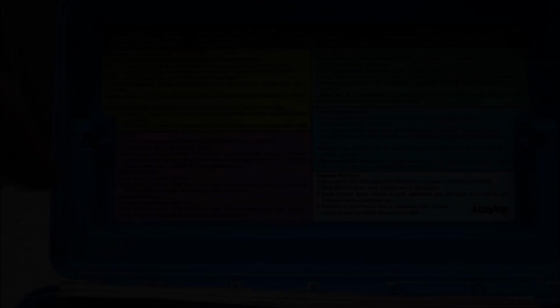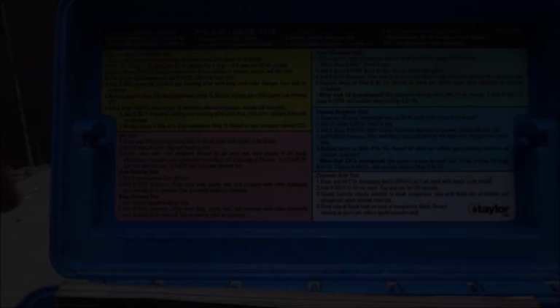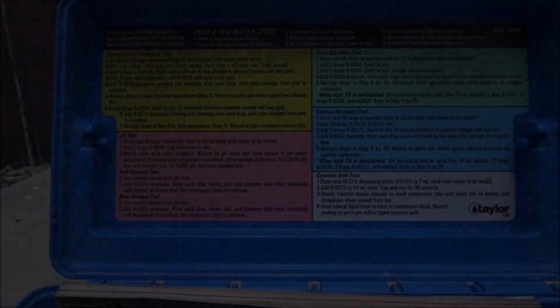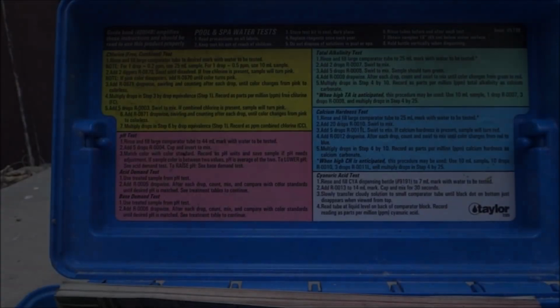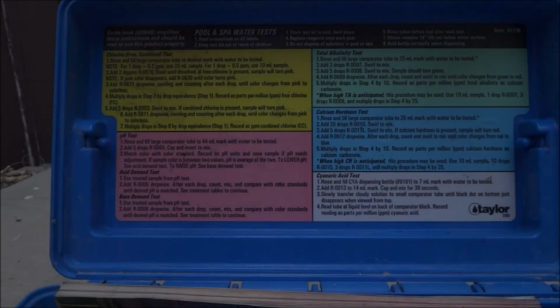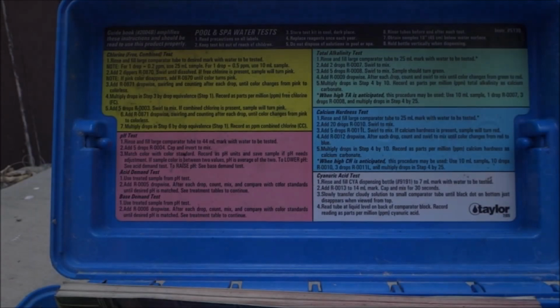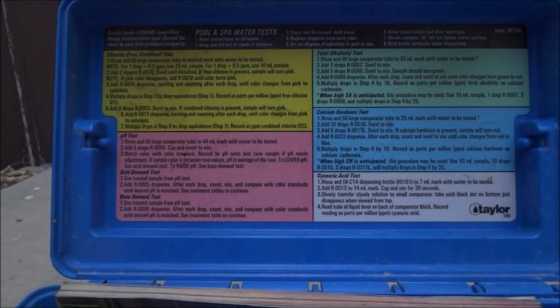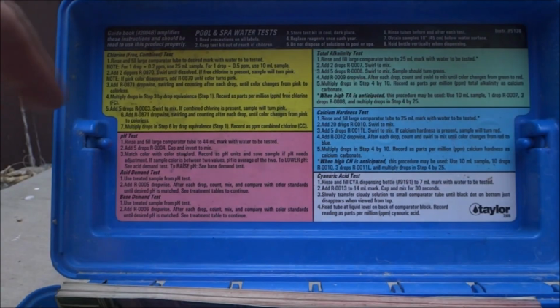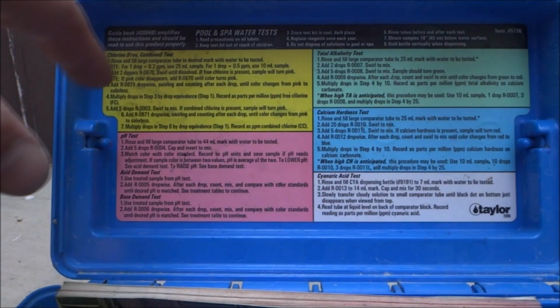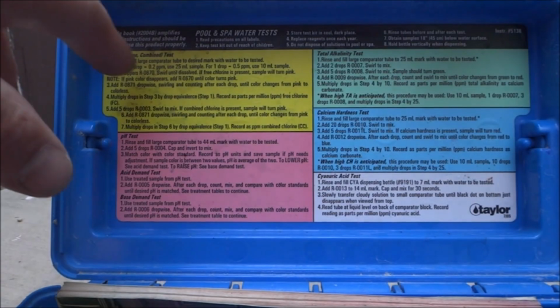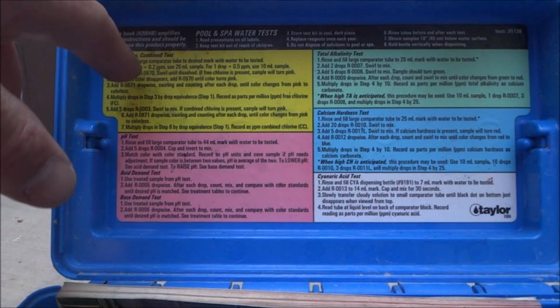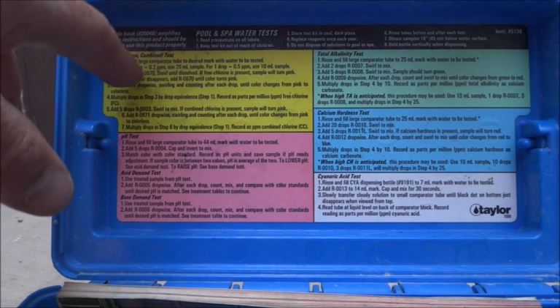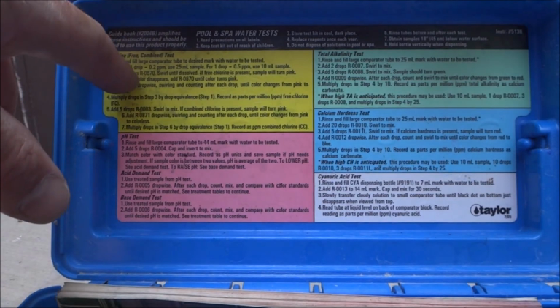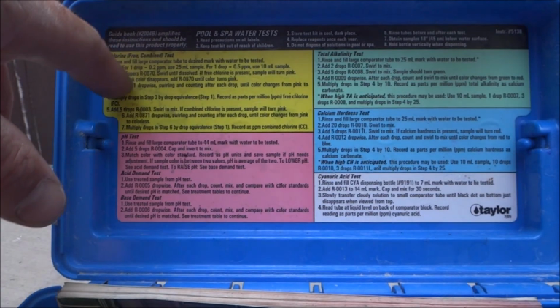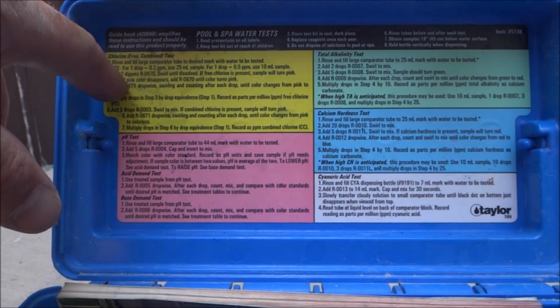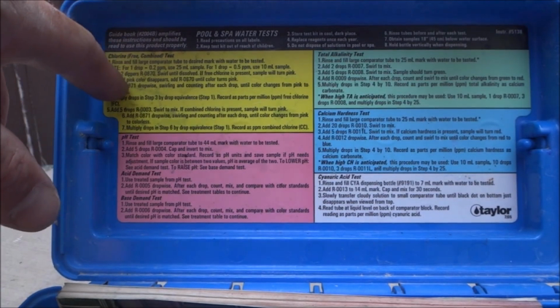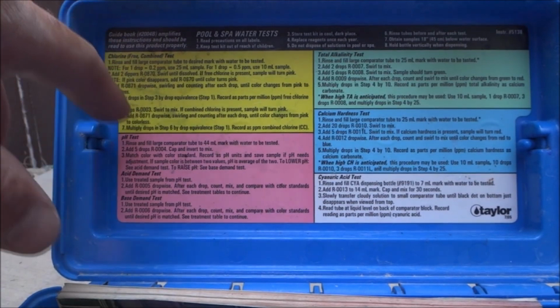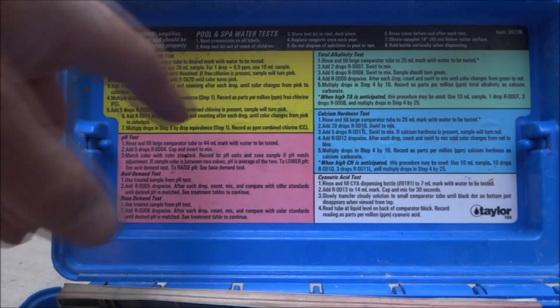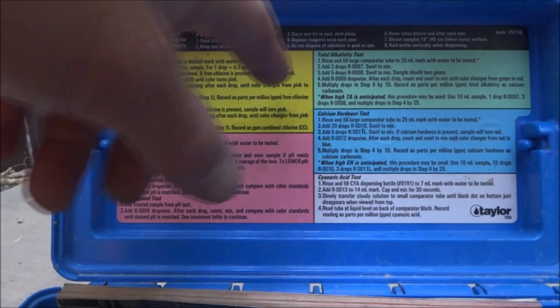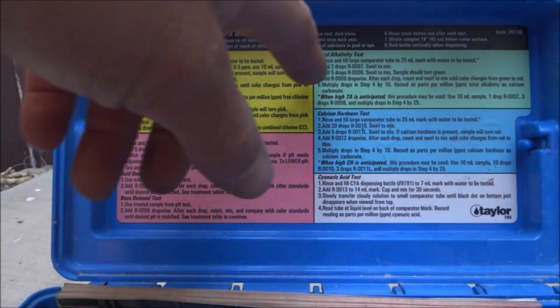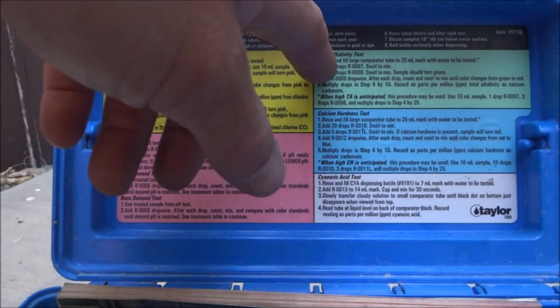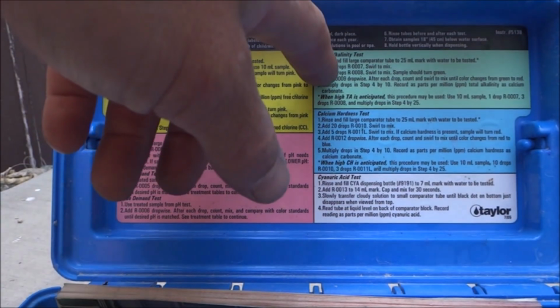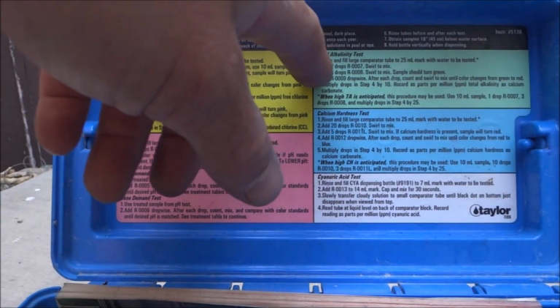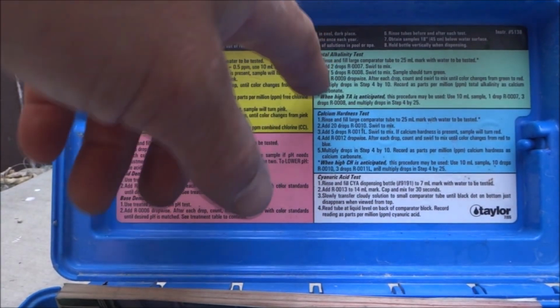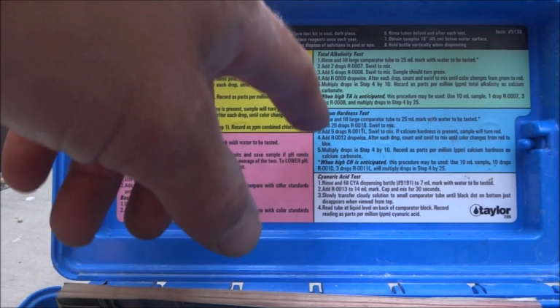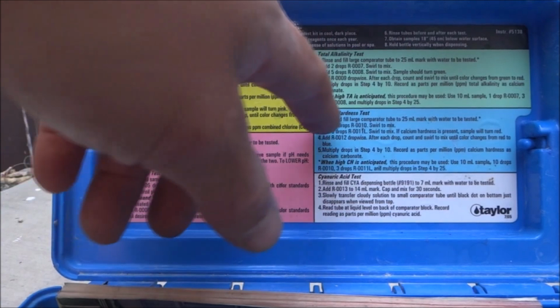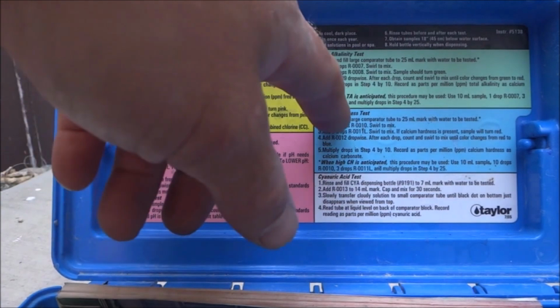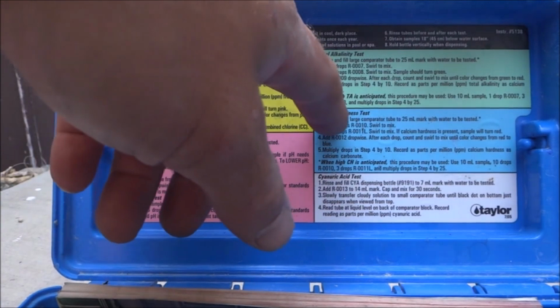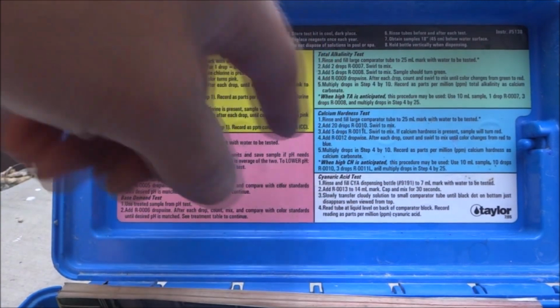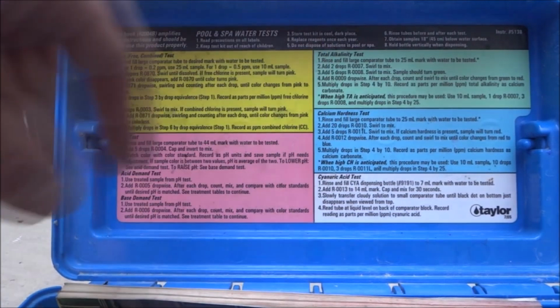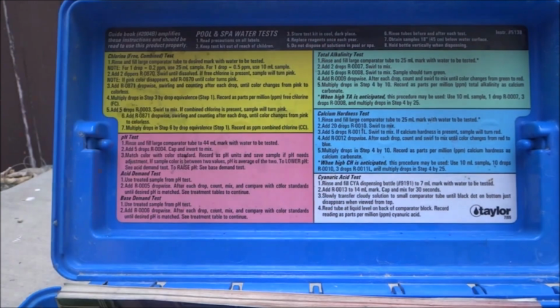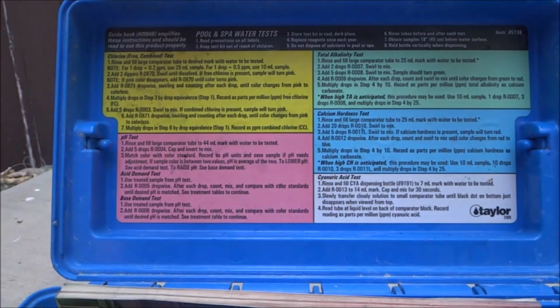This can be used for any test that requires a swirl, which would be the chlorine, total alkalinity, and calcium hardness.